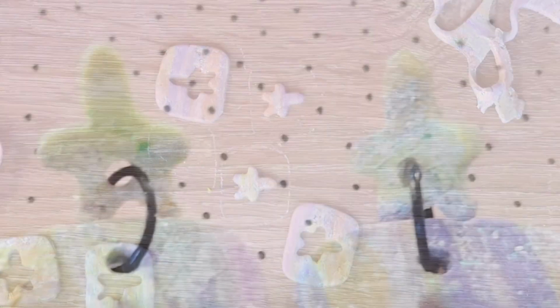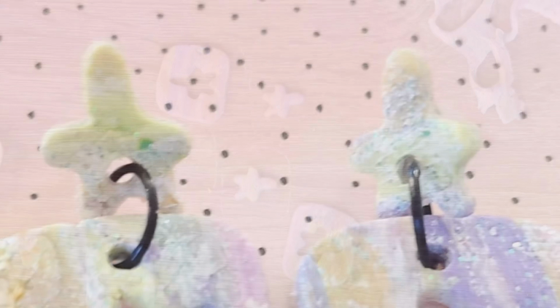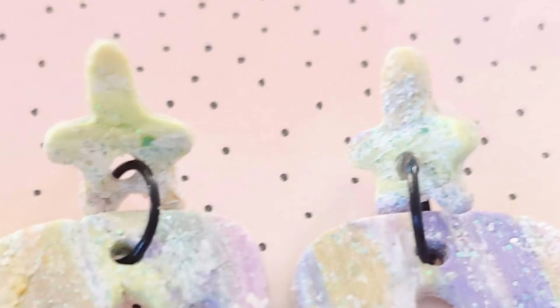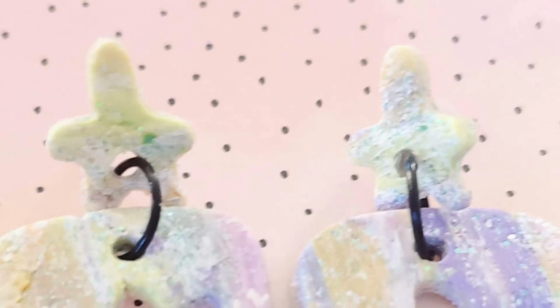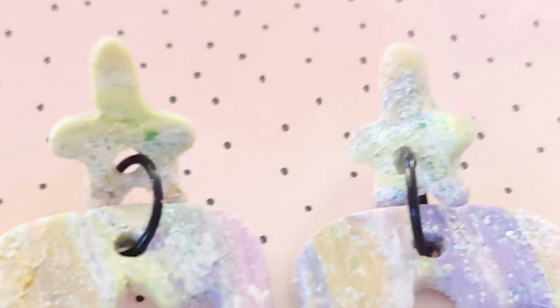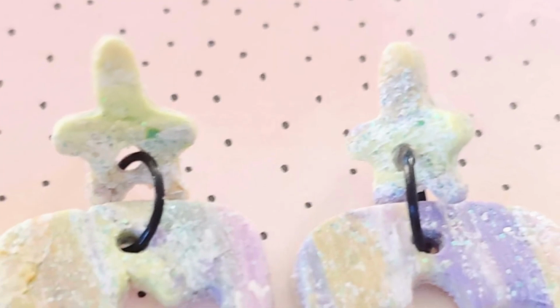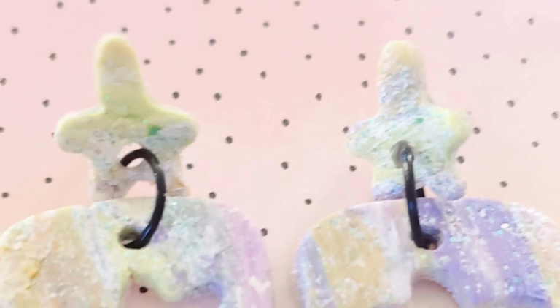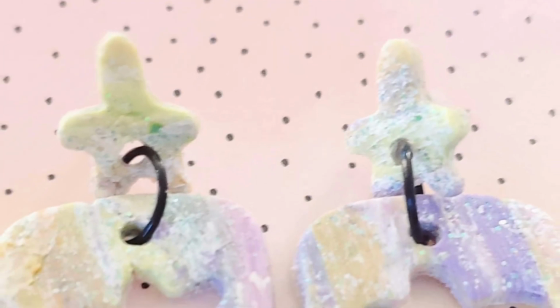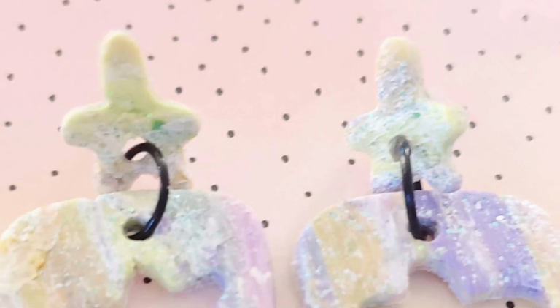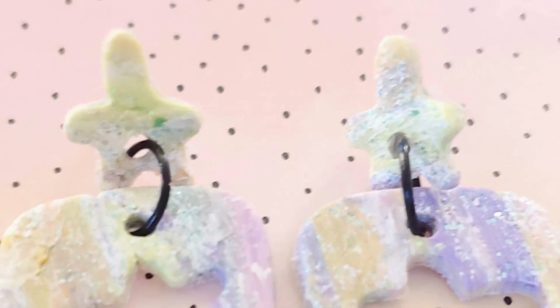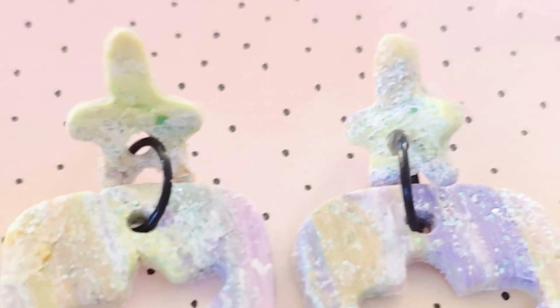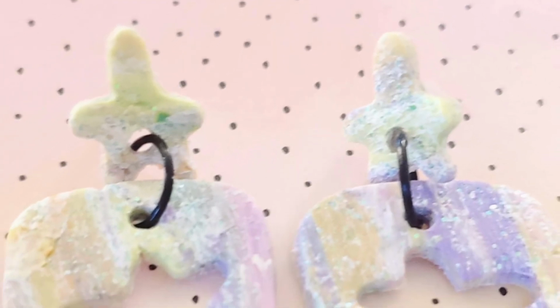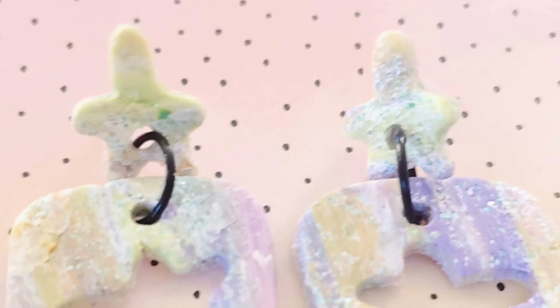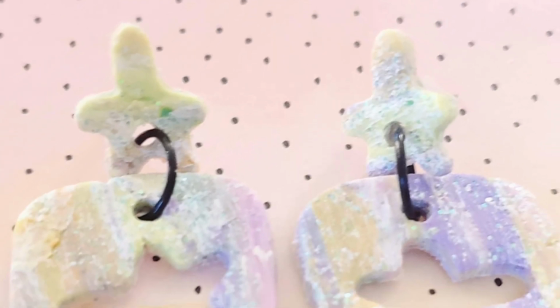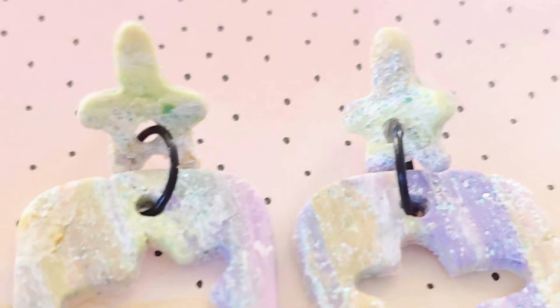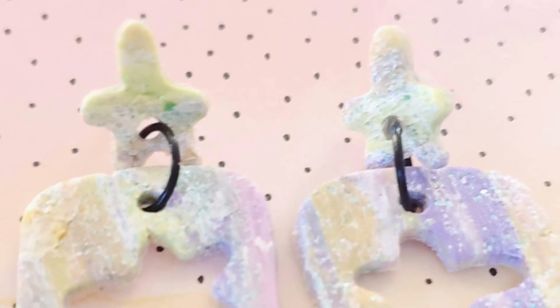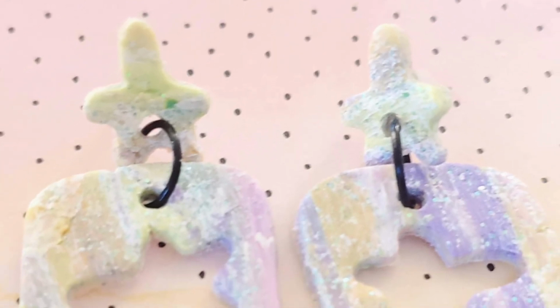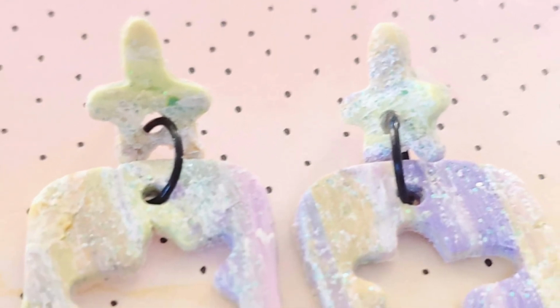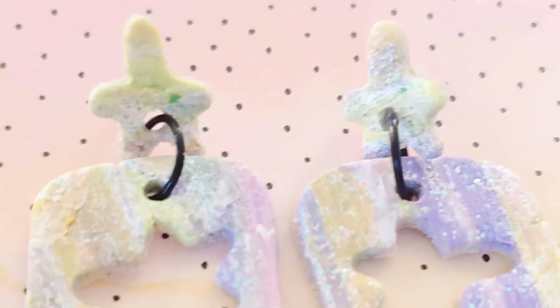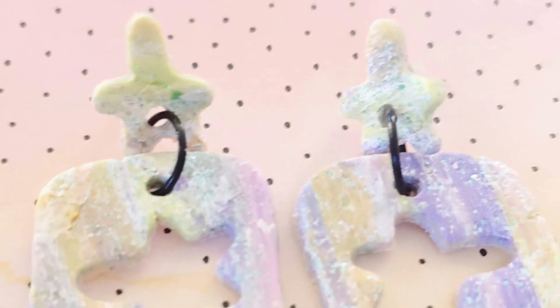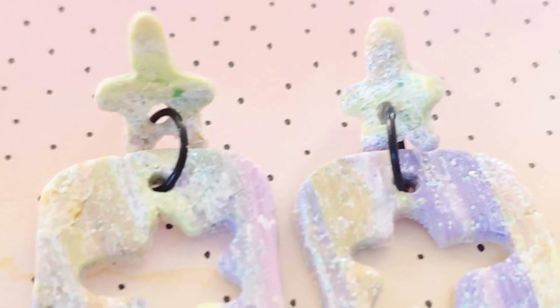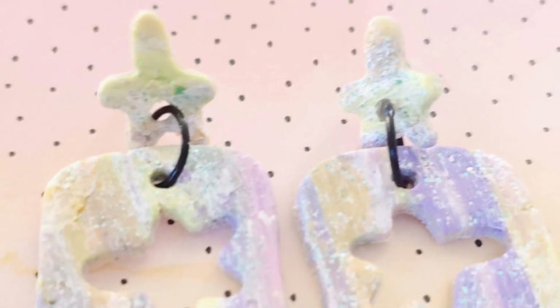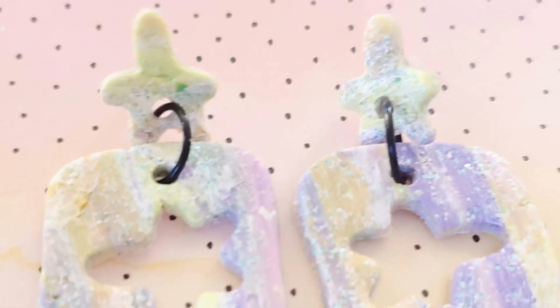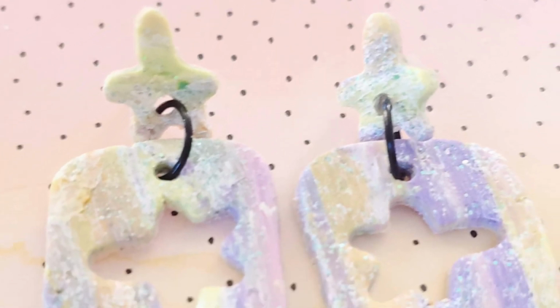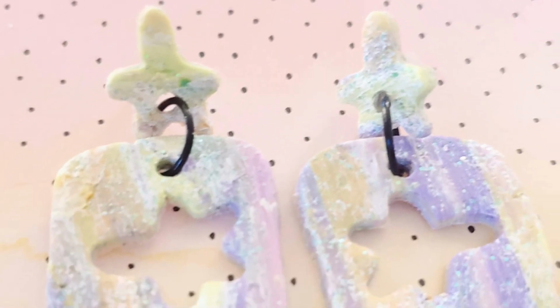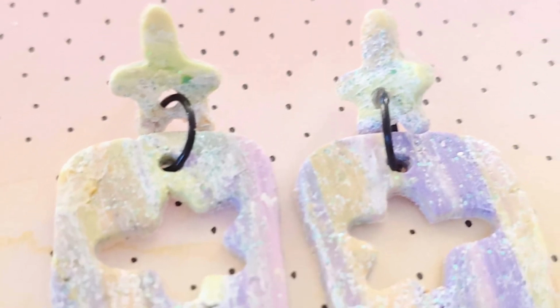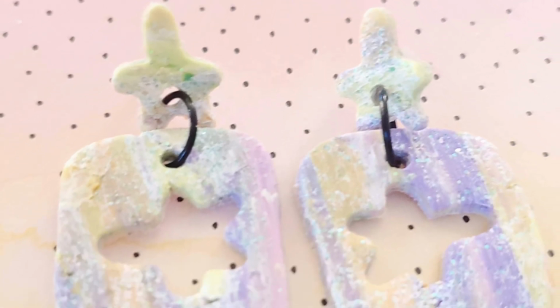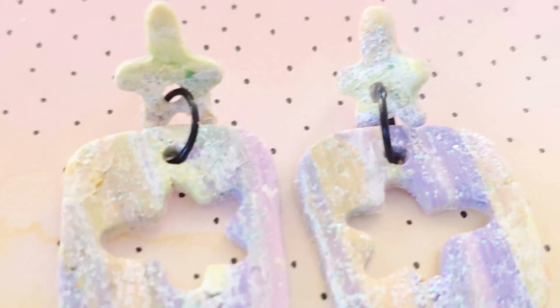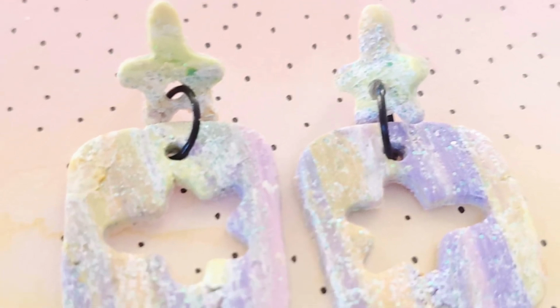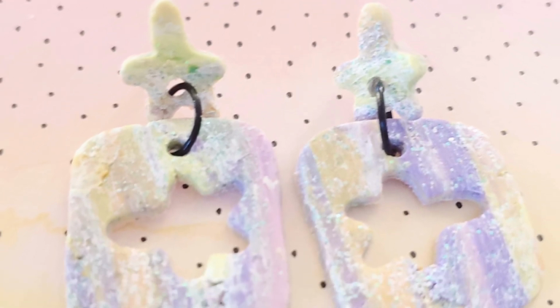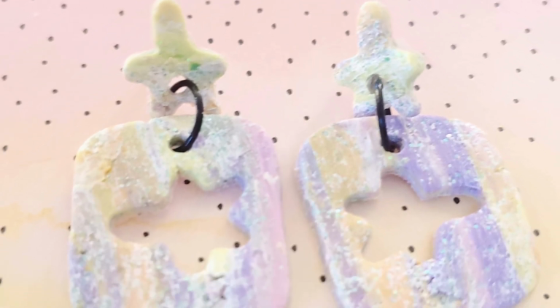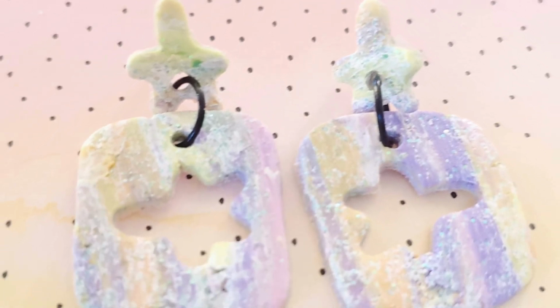And there you have it — Galaxy Earrings! Please like, comment, and subscribe for more art related content. See you later!